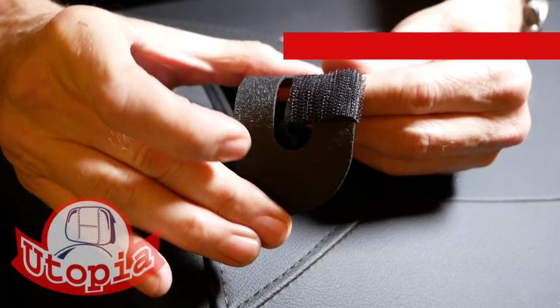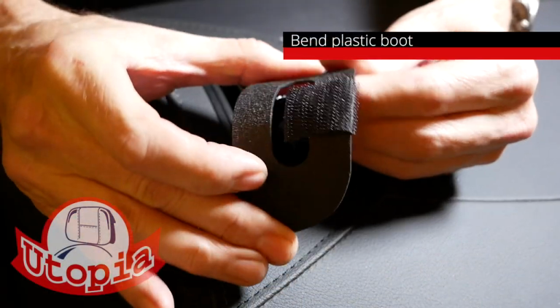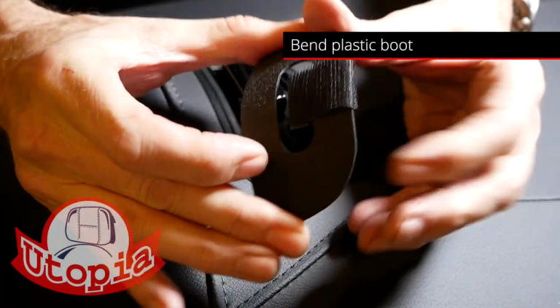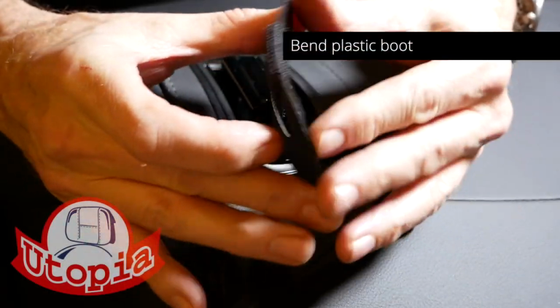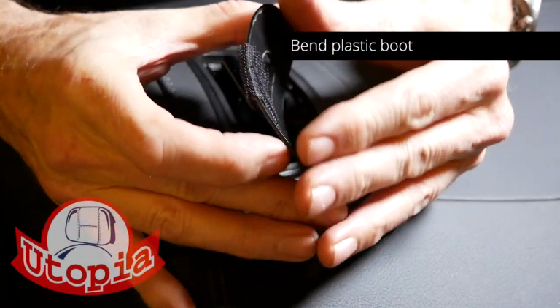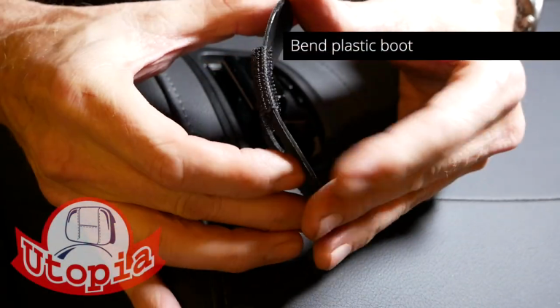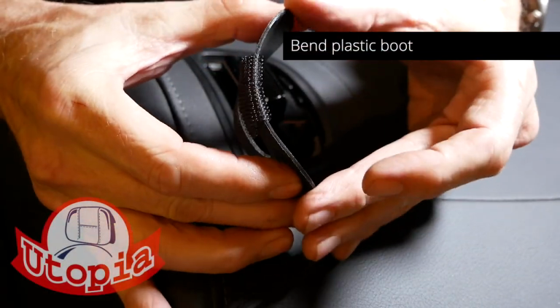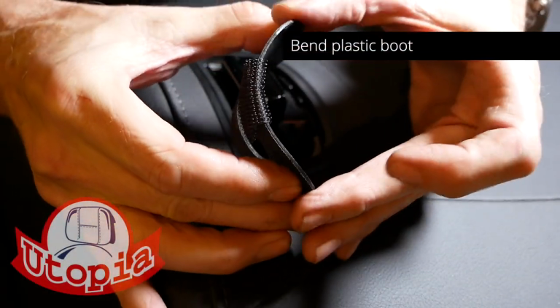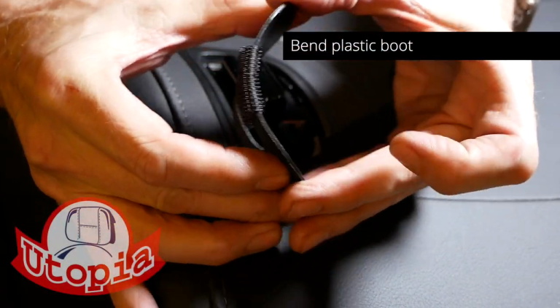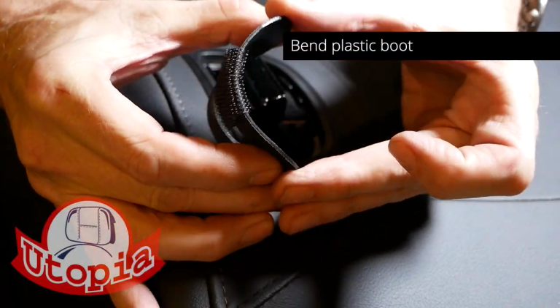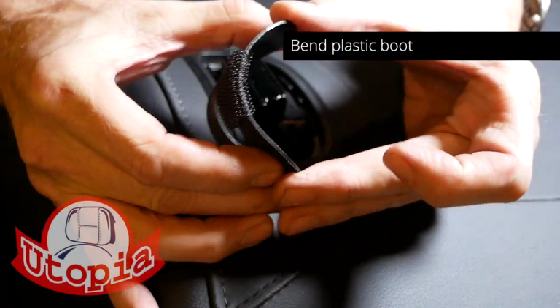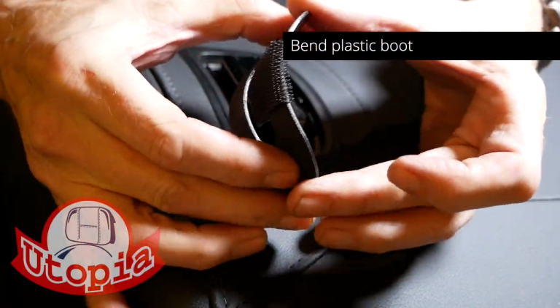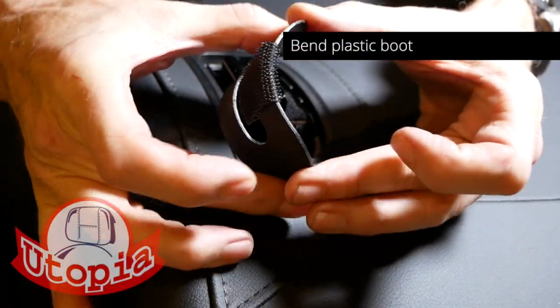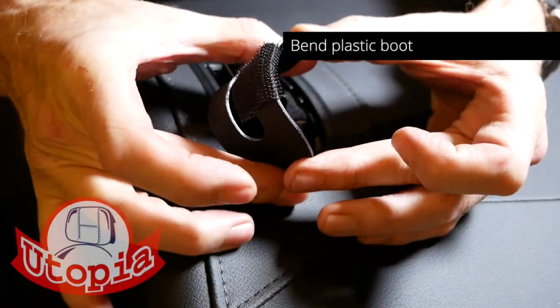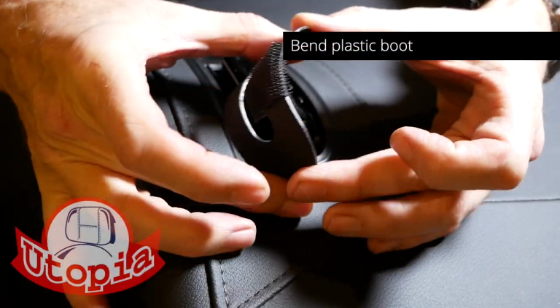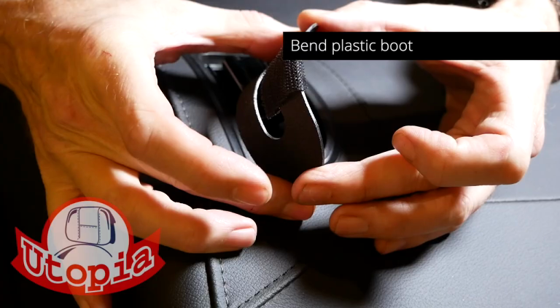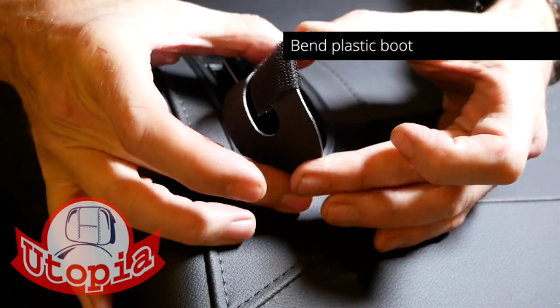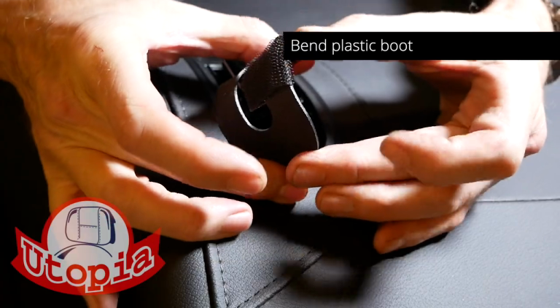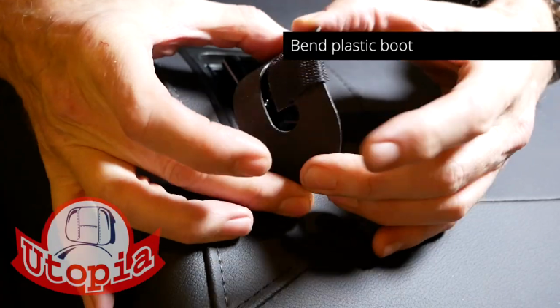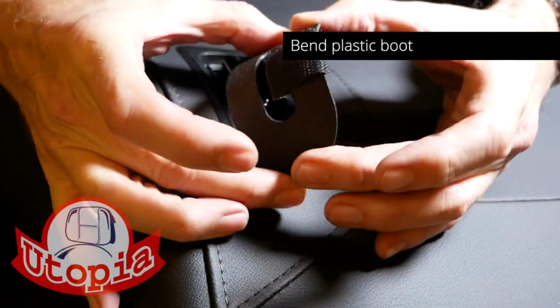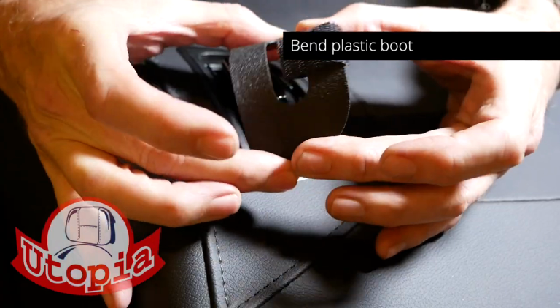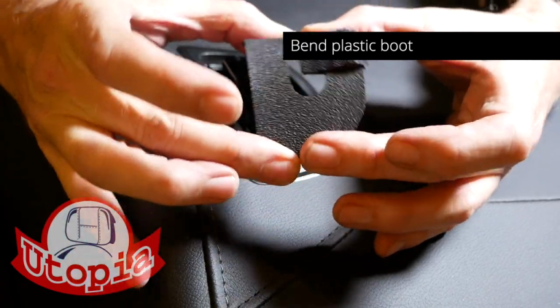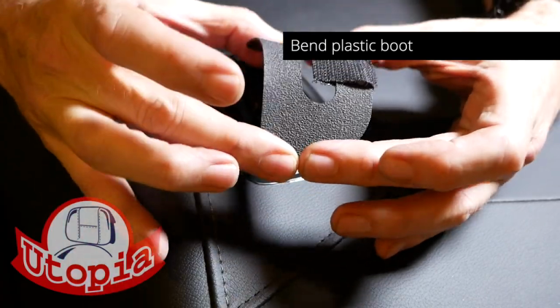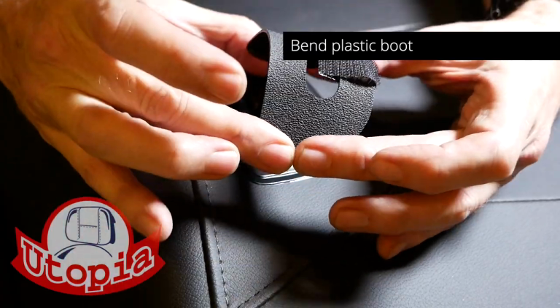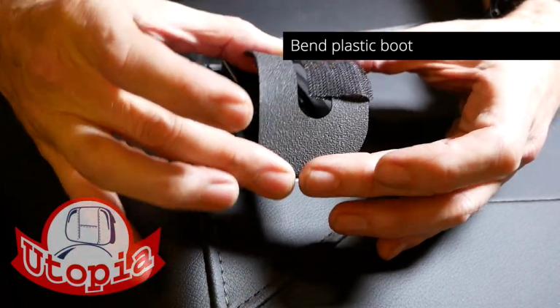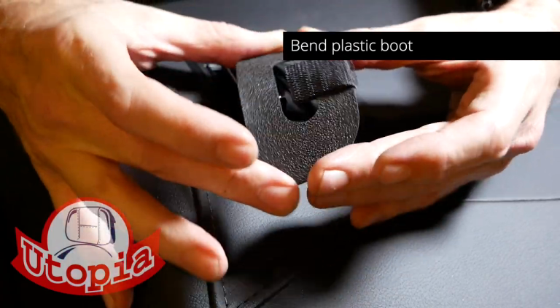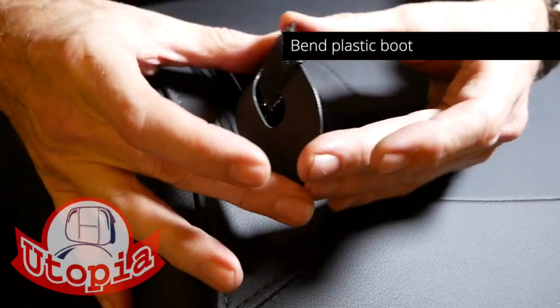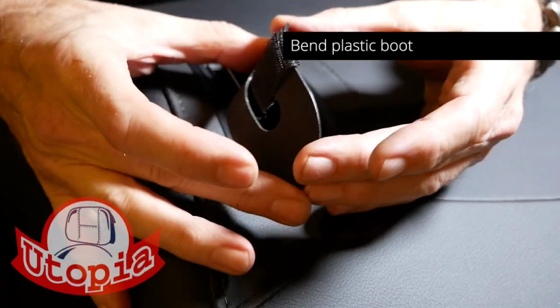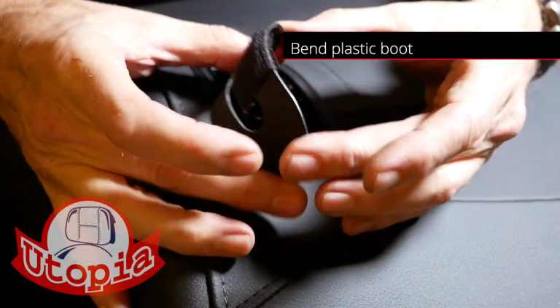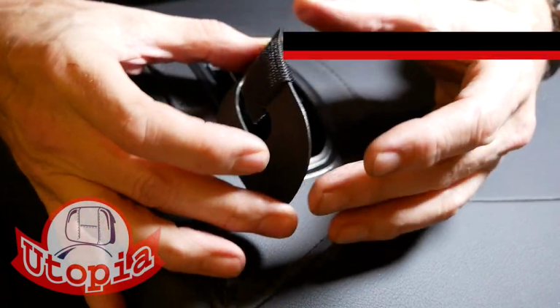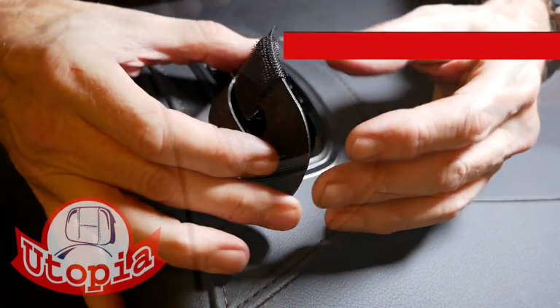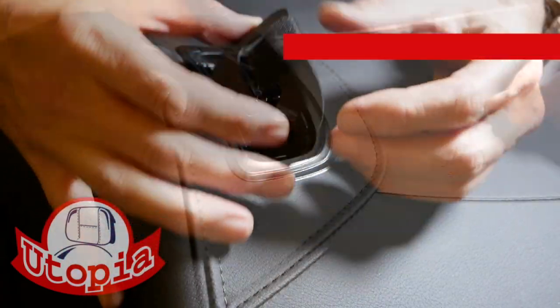Bending the plastic boot will help it fit the shape of the seat, and then you can install it as shown.